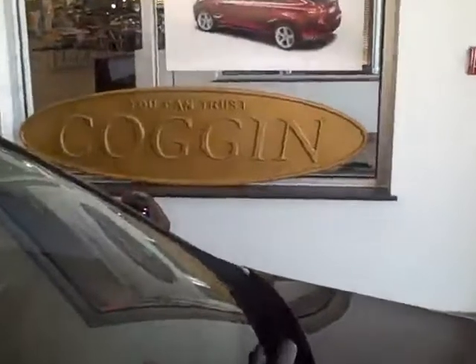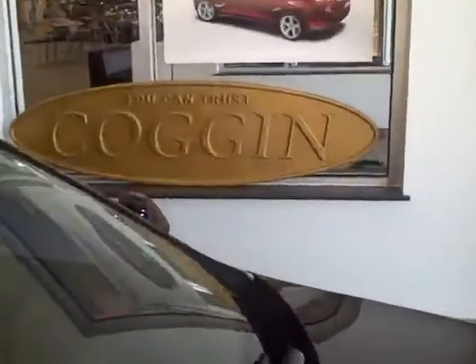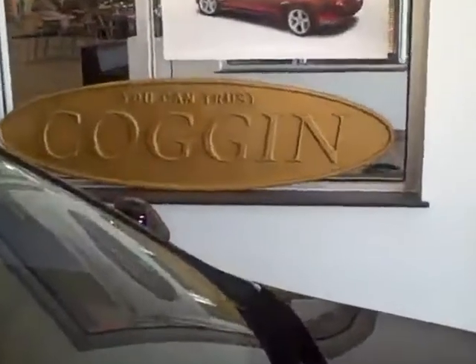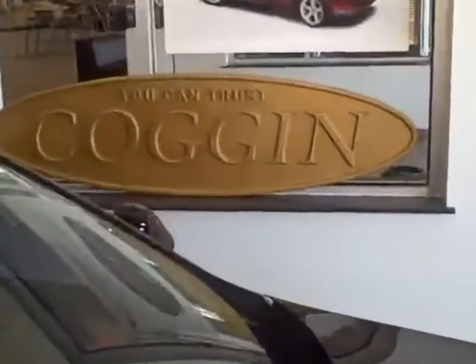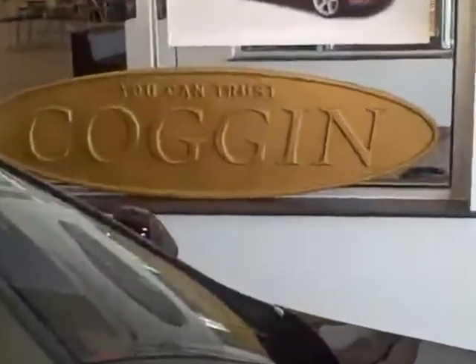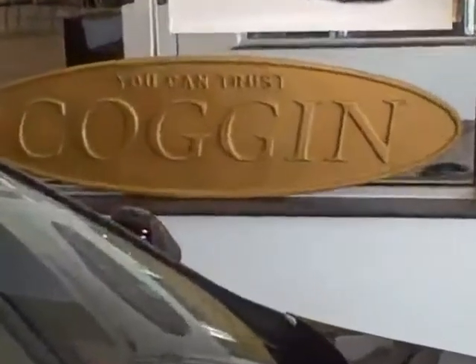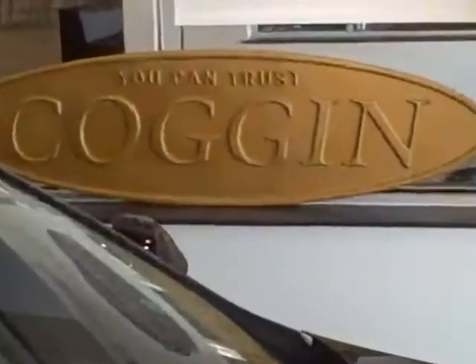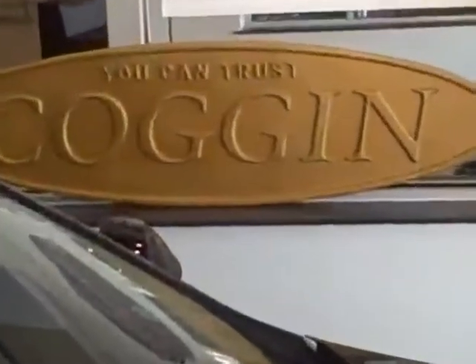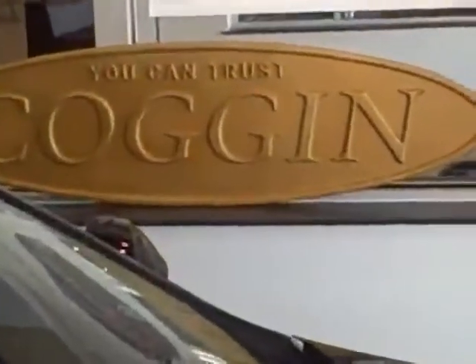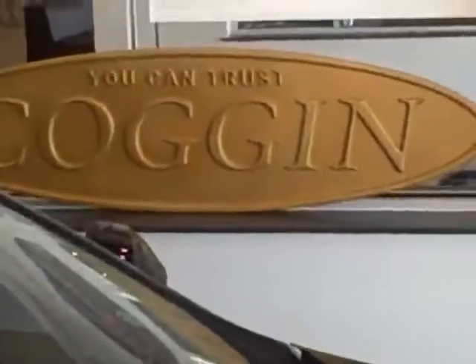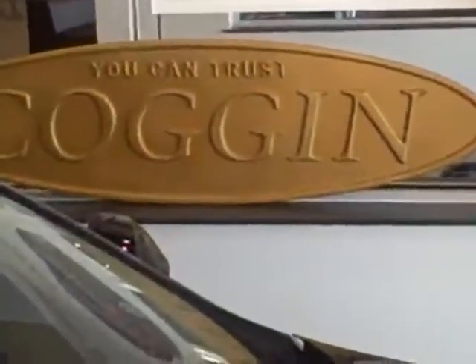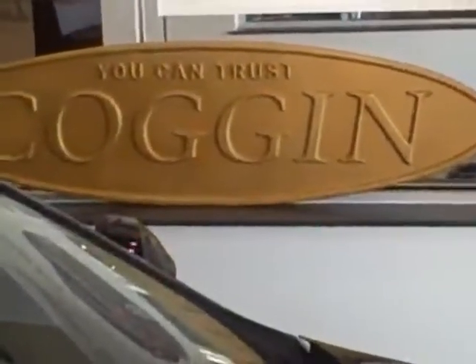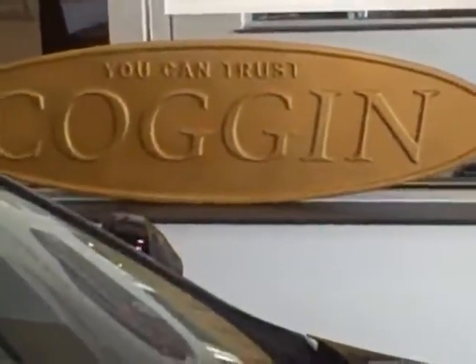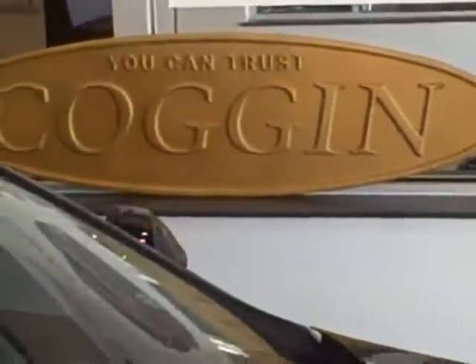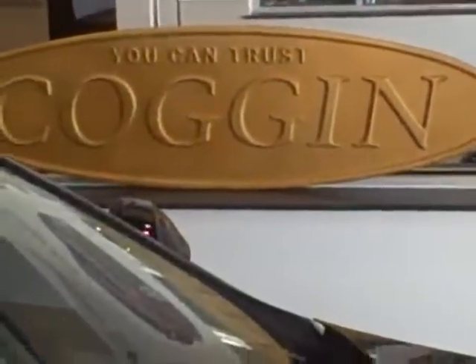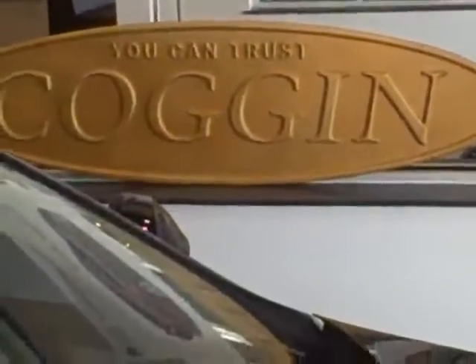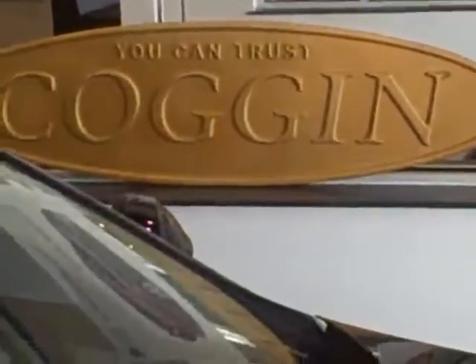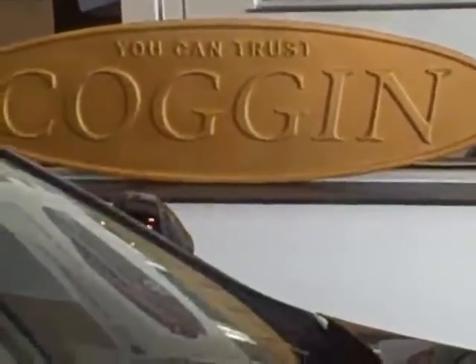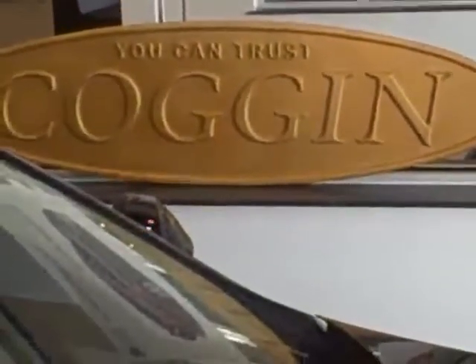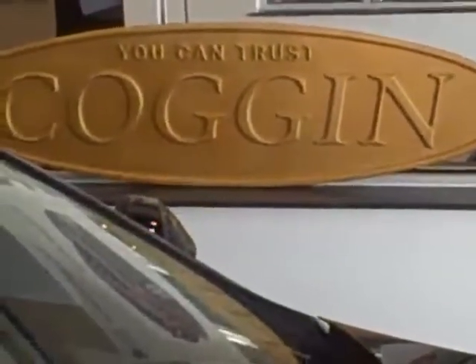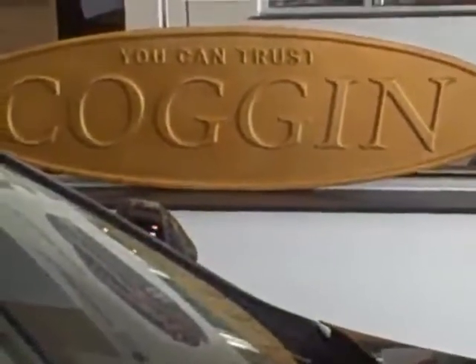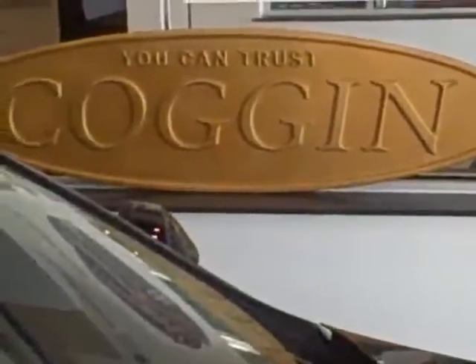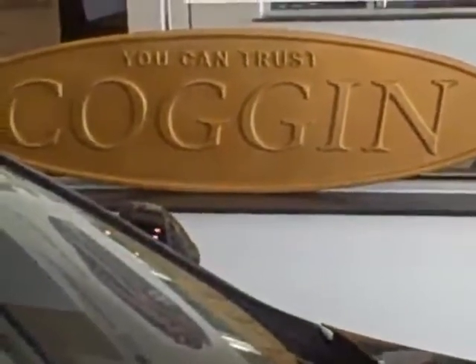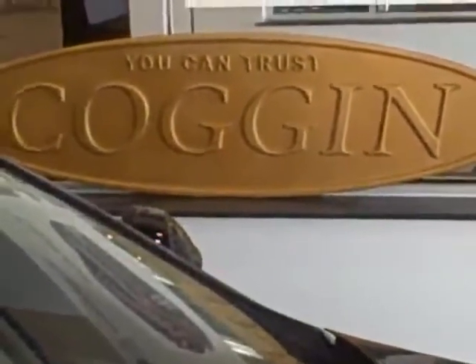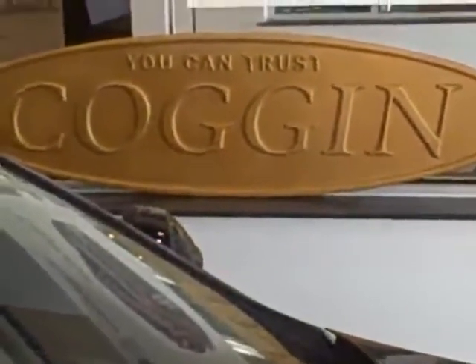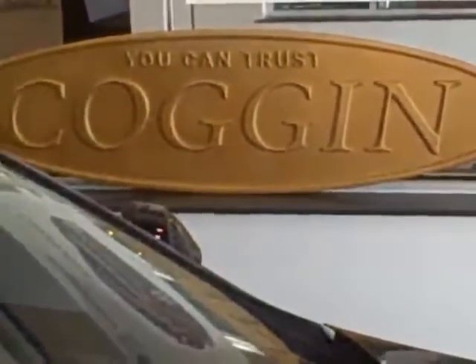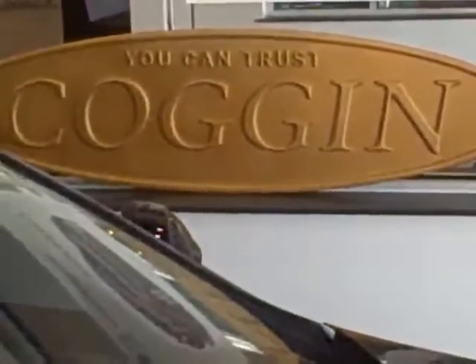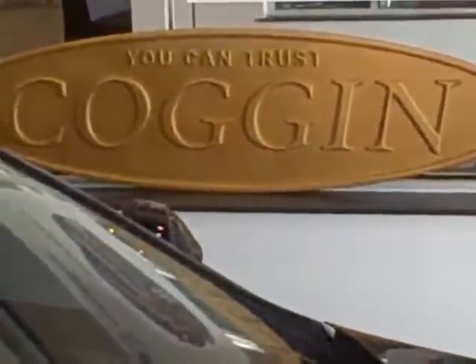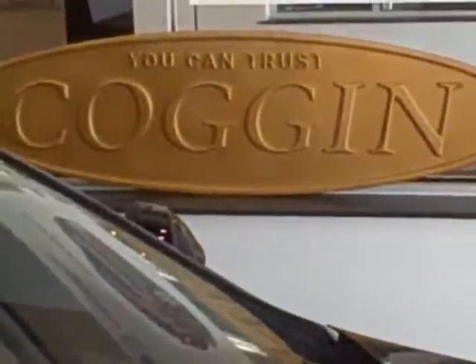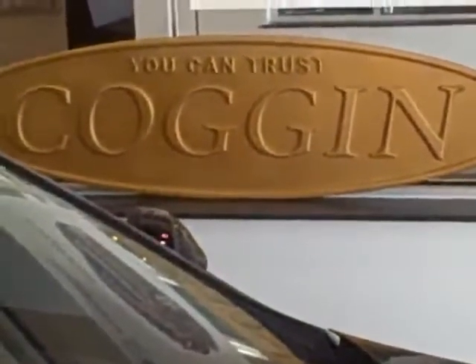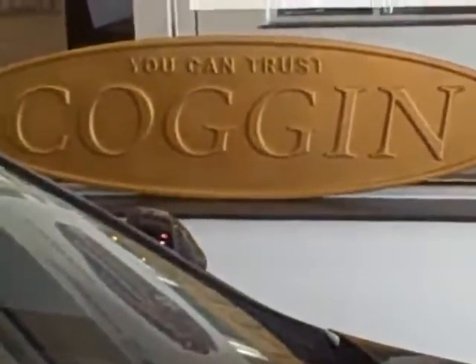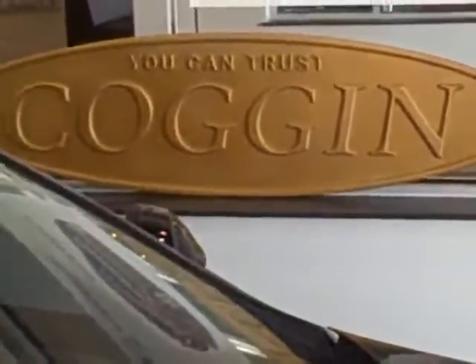Coggin BMW of the Treasure Coast, Fort Pierce. Jerry Clark.